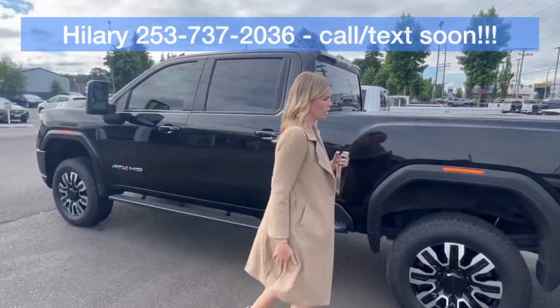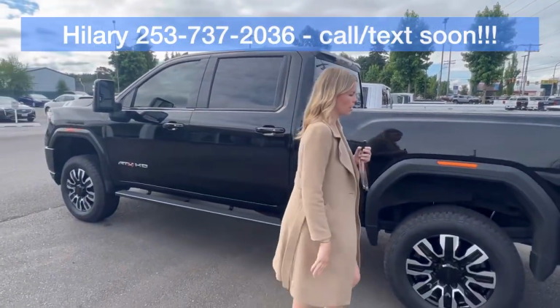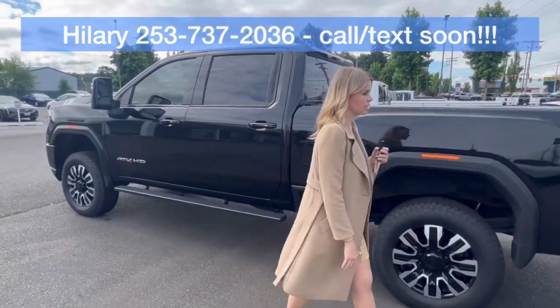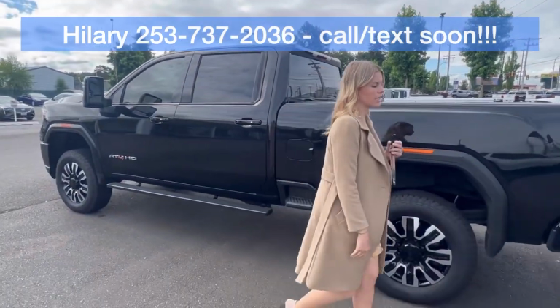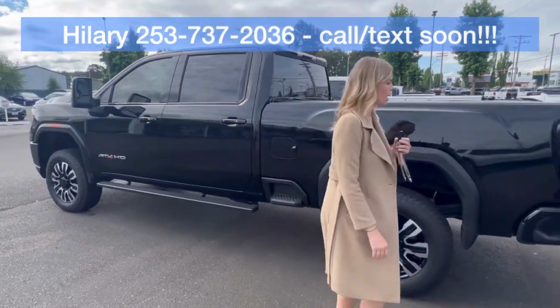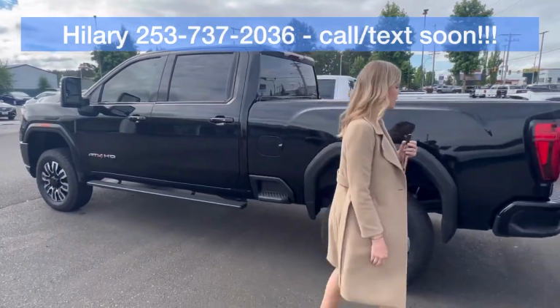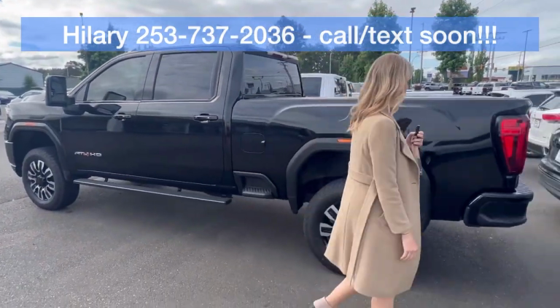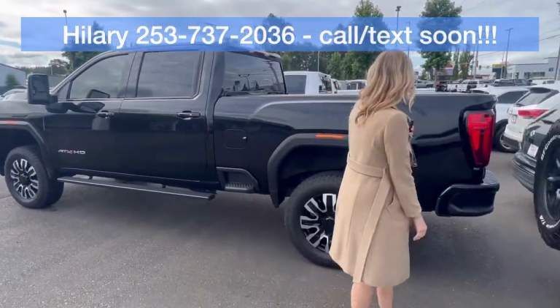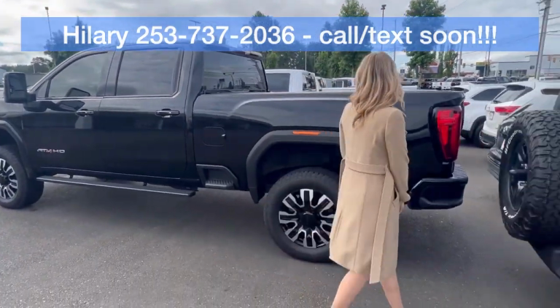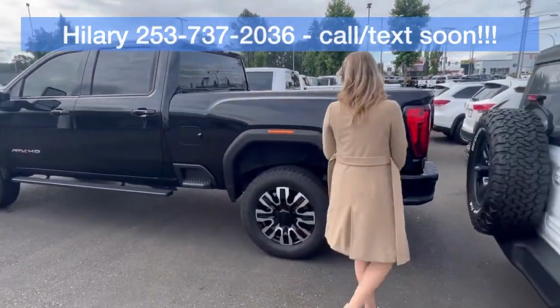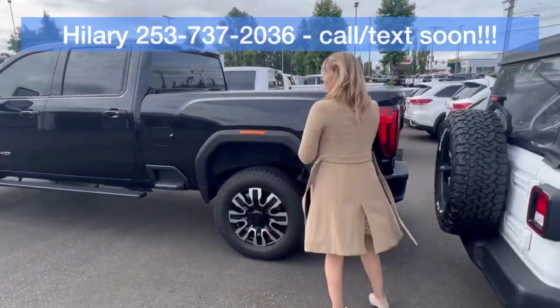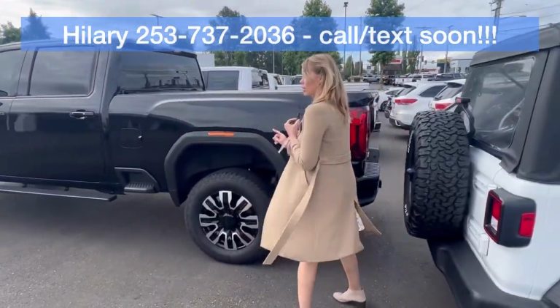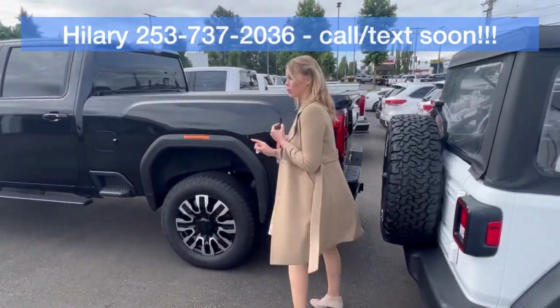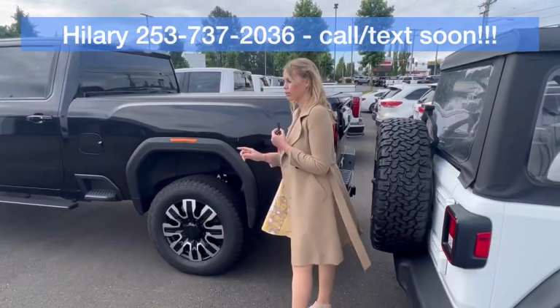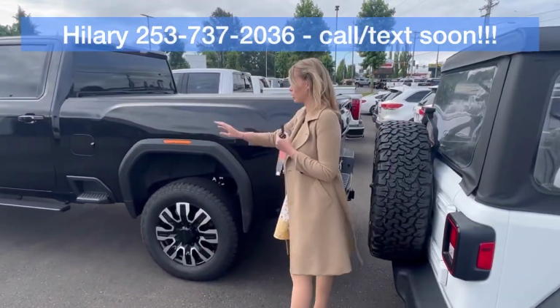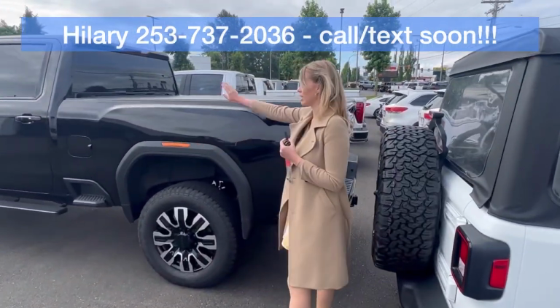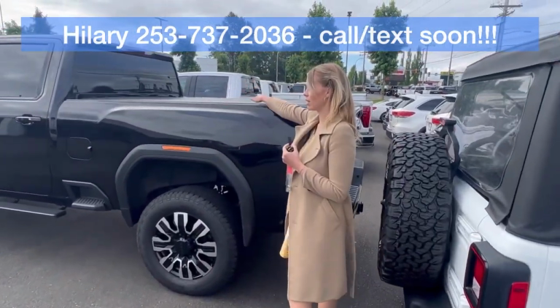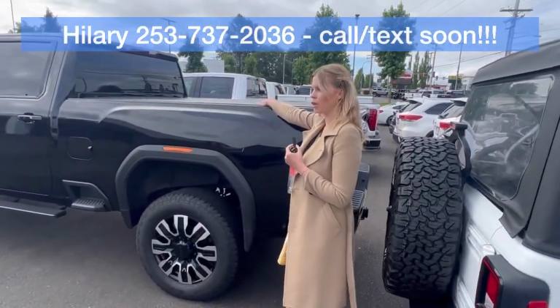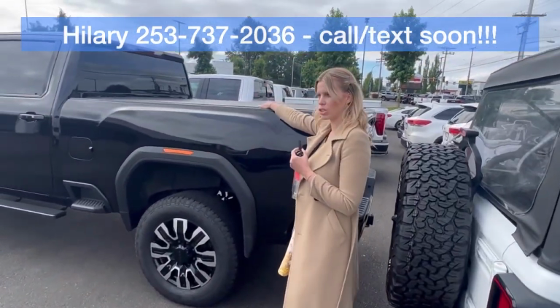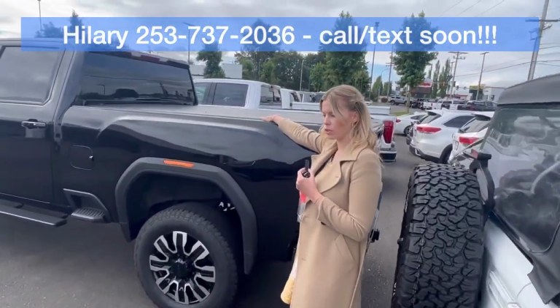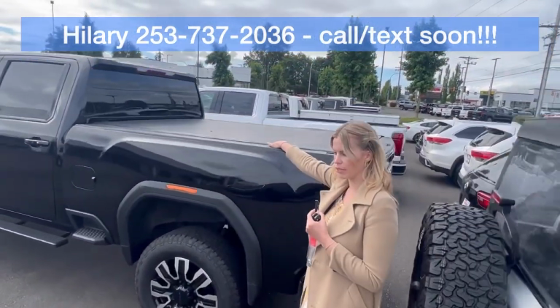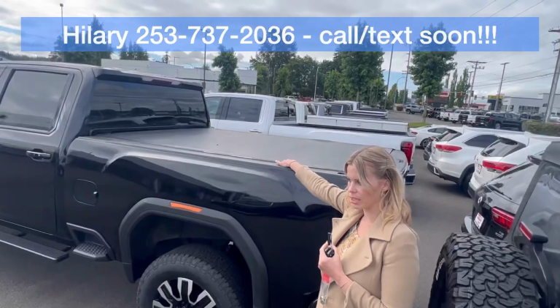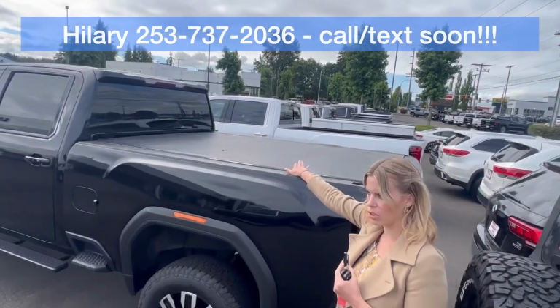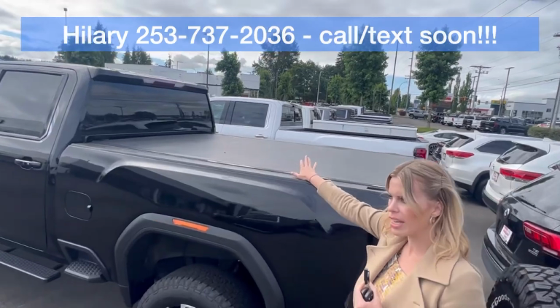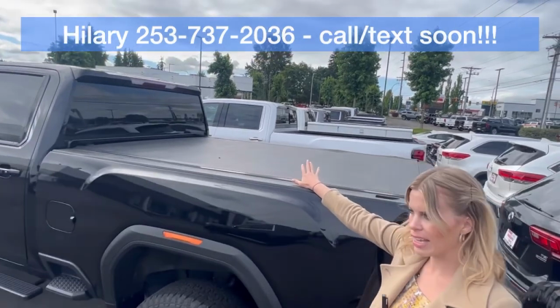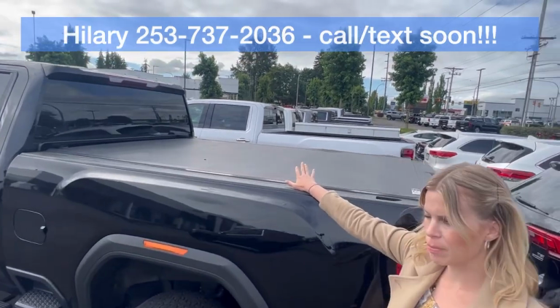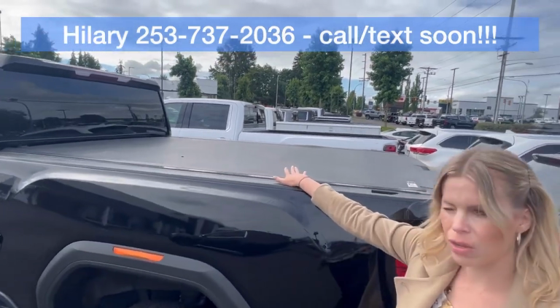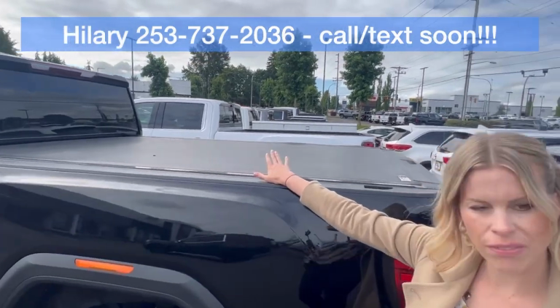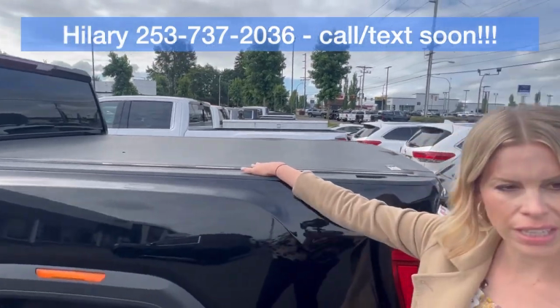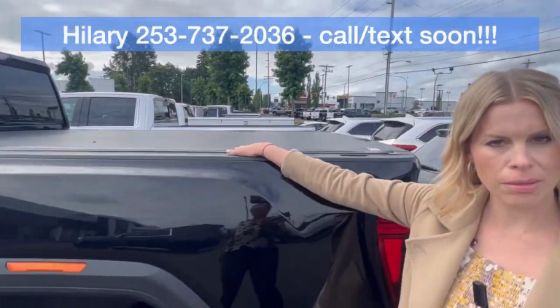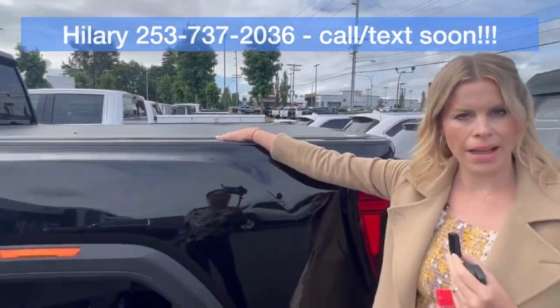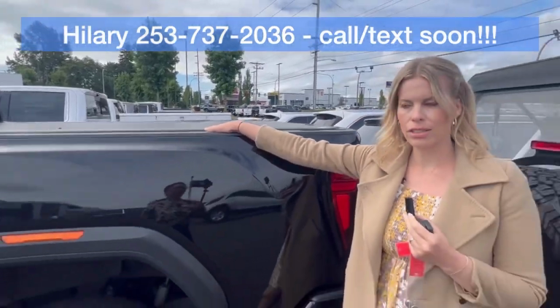This does have just one previous owner which is nice, and then you have the tonneau cover here. It has about 70,000 miles.